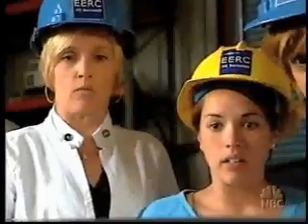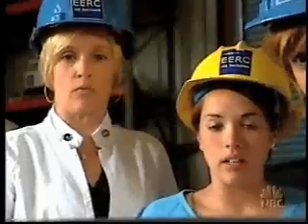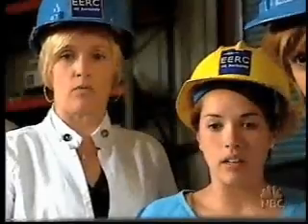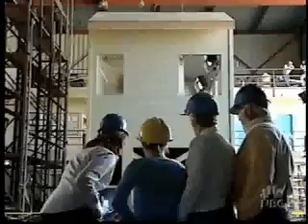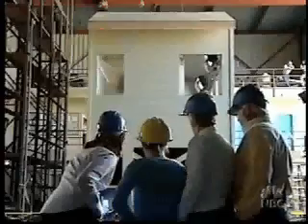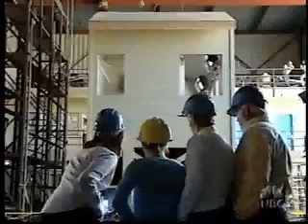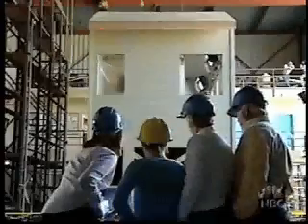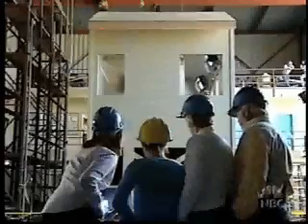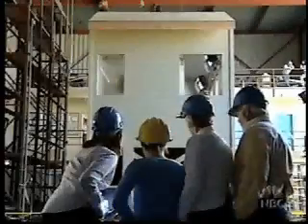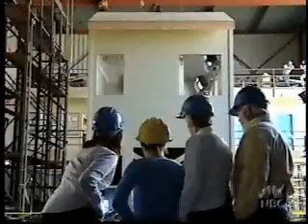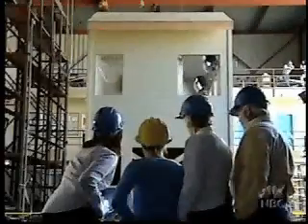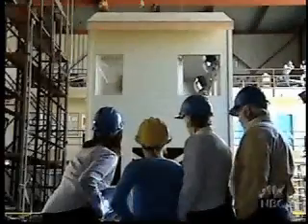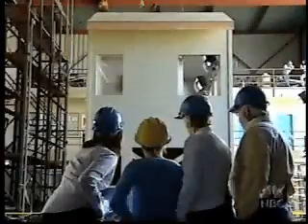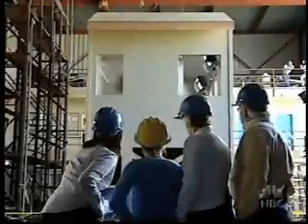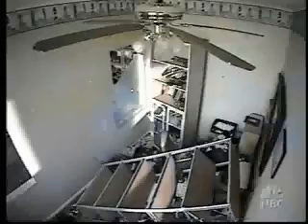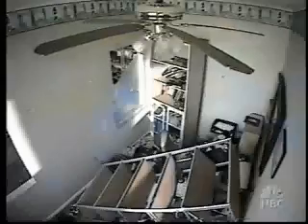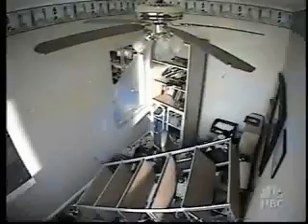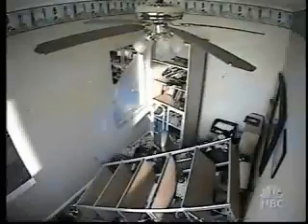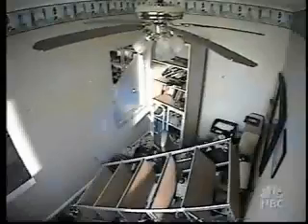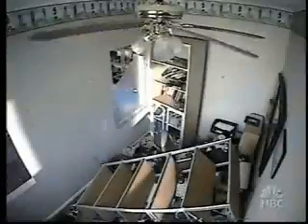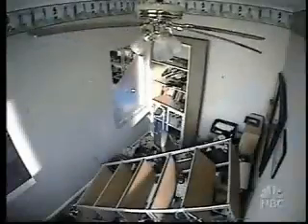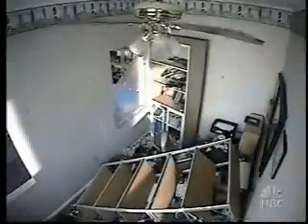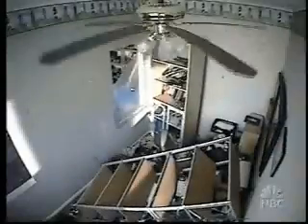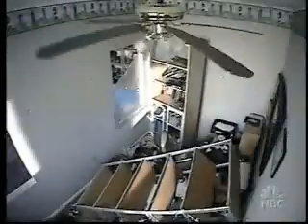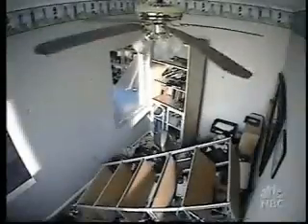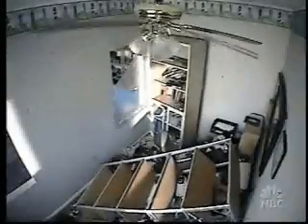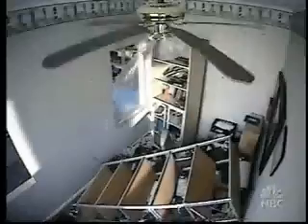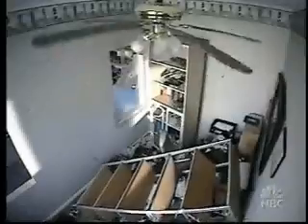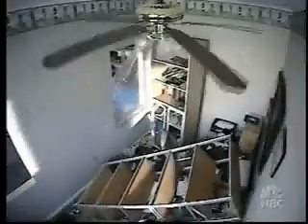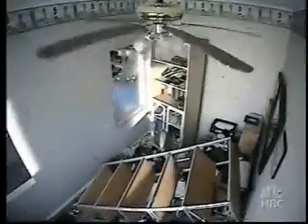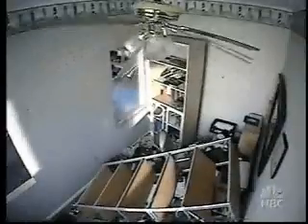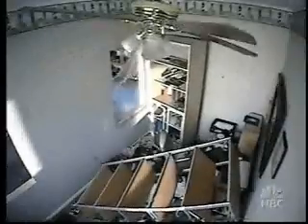Just like in many real earthquakes, there is a brief pause, and then the shaking begins again.